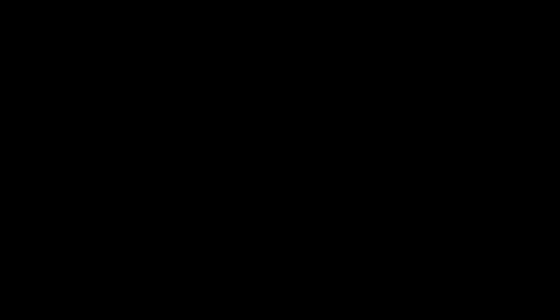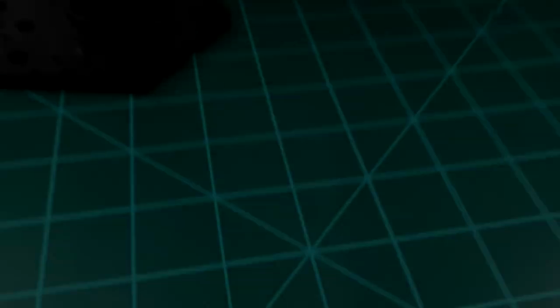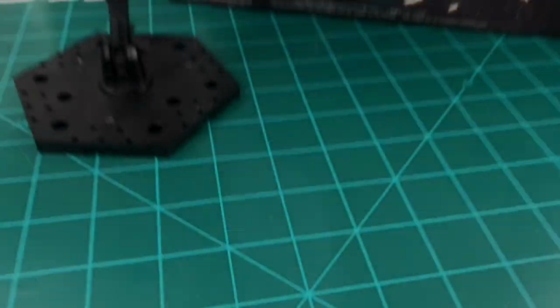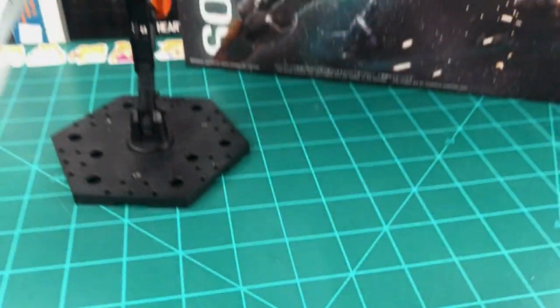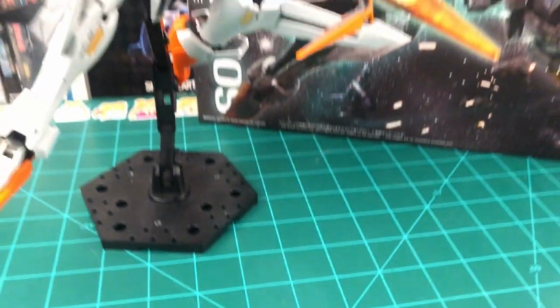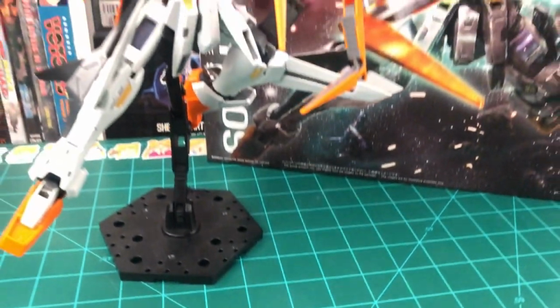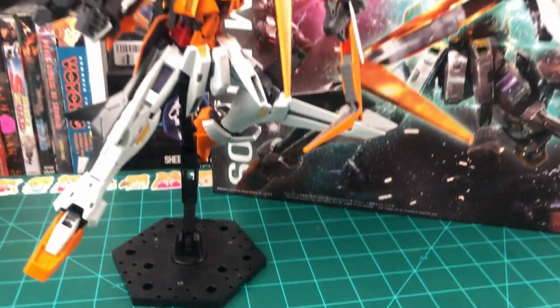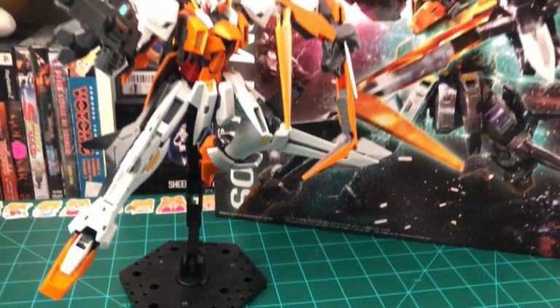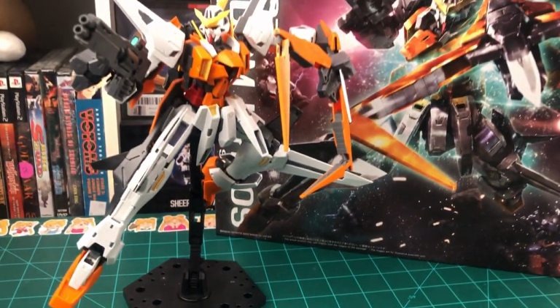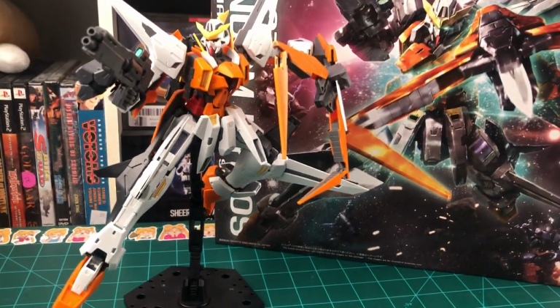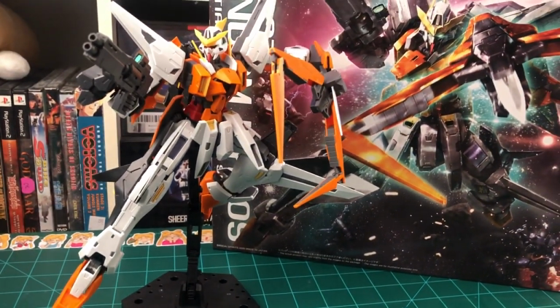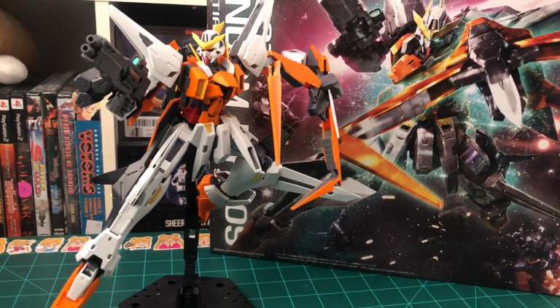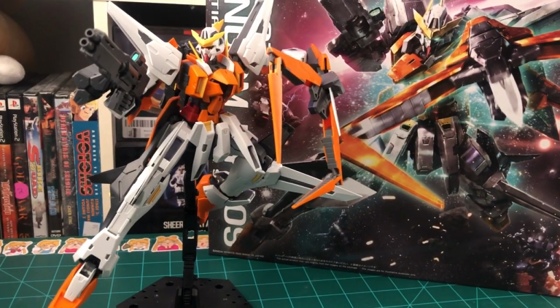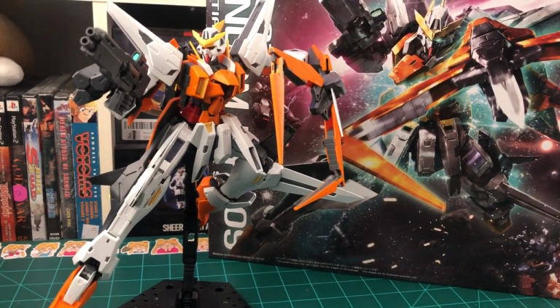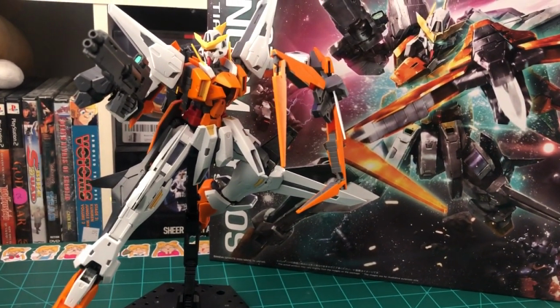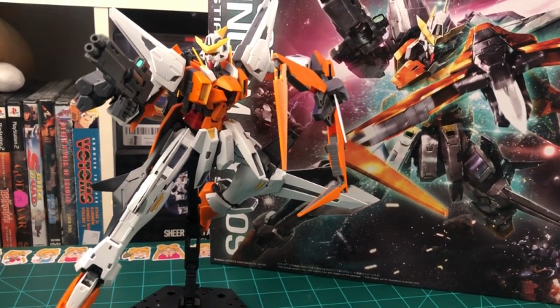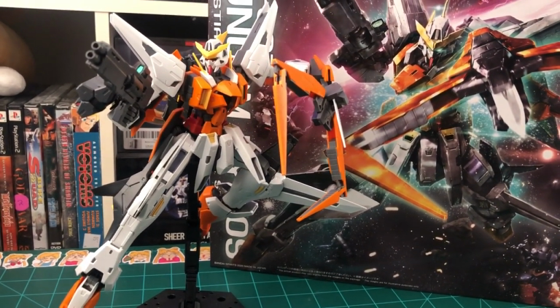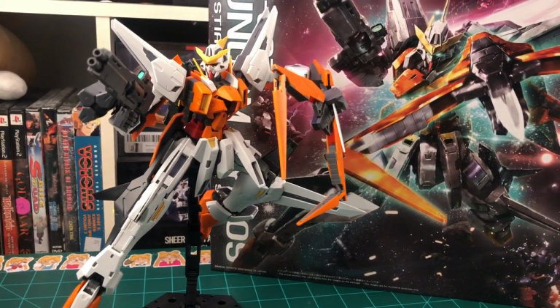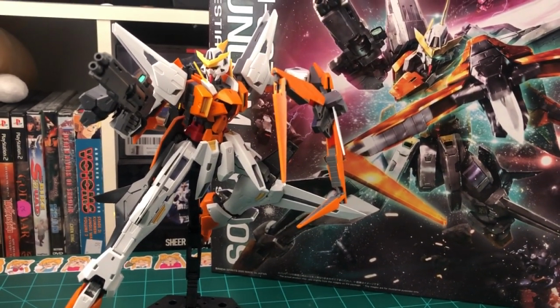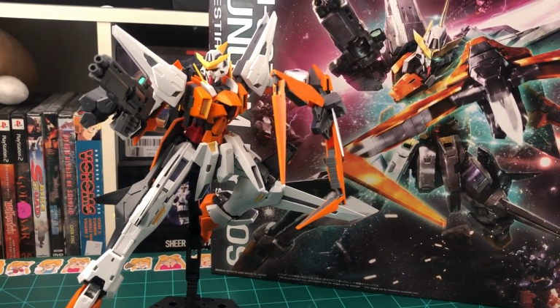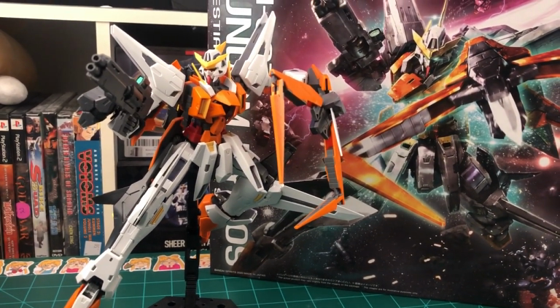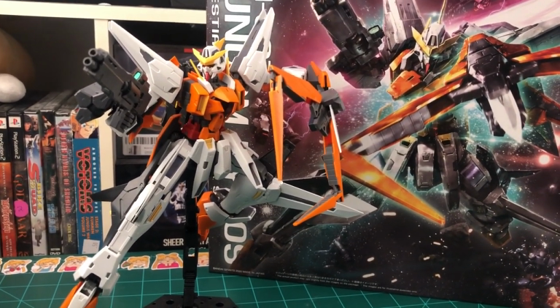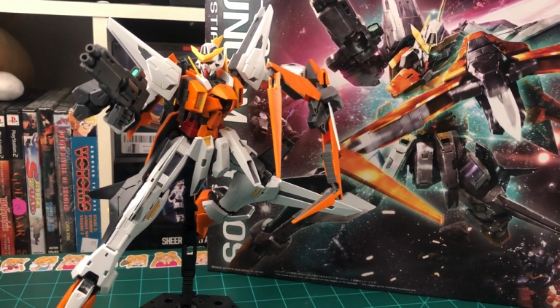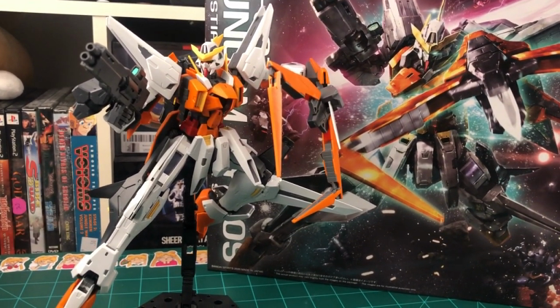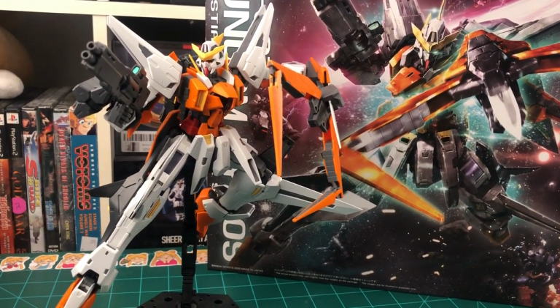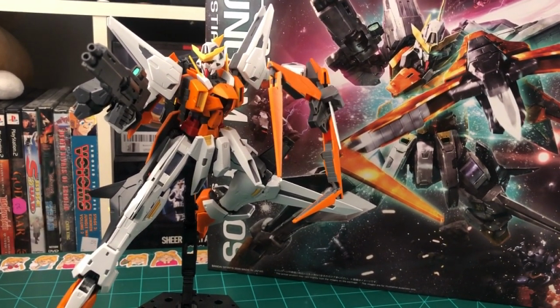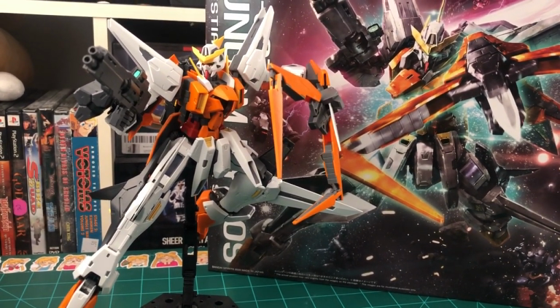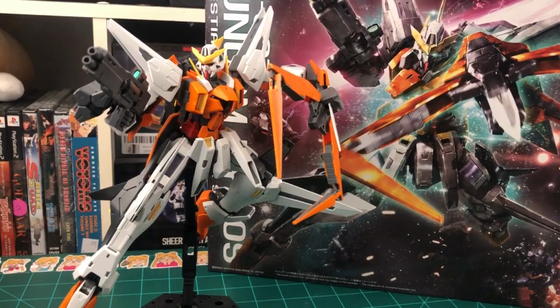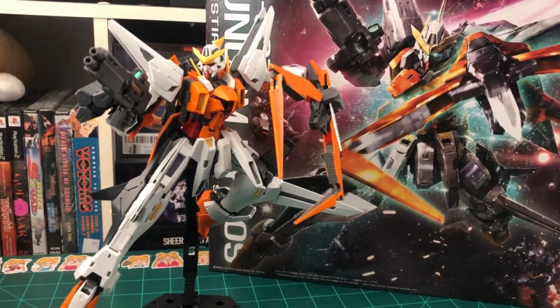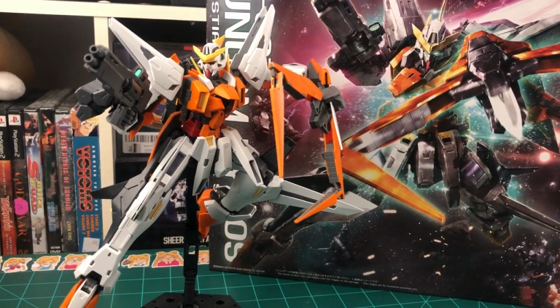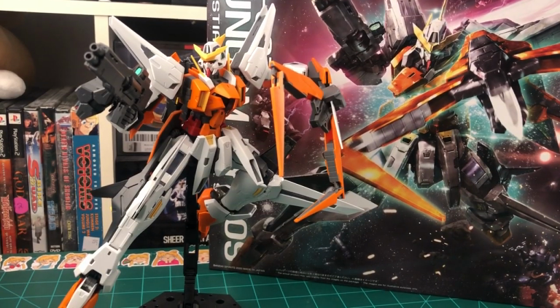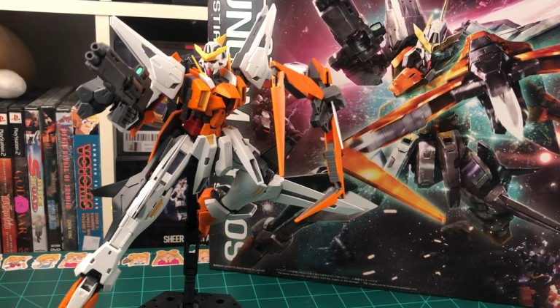Hey everybody, welcome back to another Gunpla review. Today we're going to be taking a look at the Master Grade Kyrios from Gundam 00.